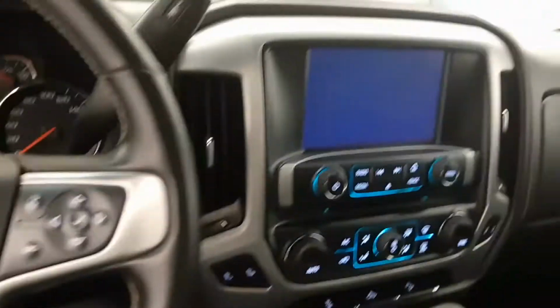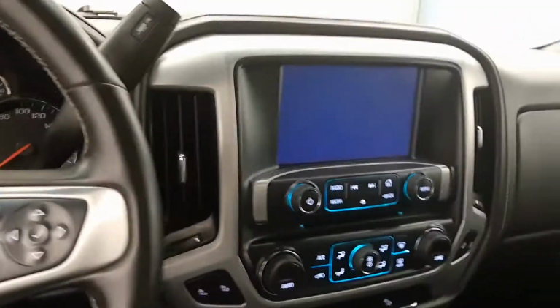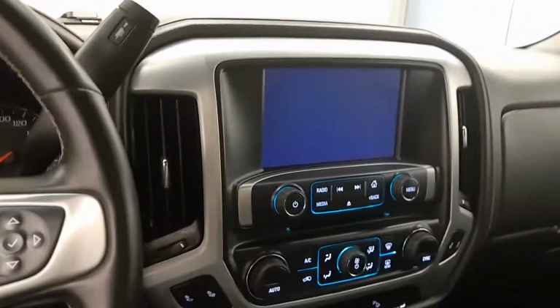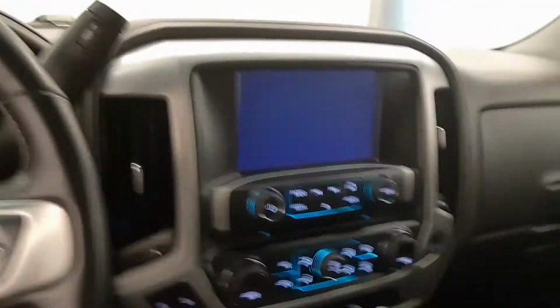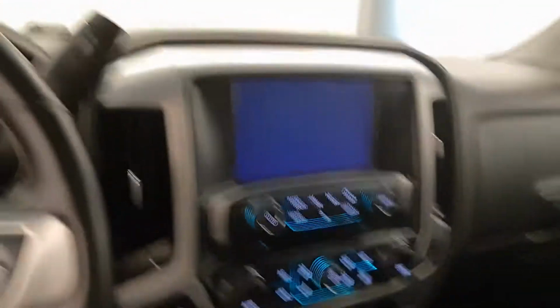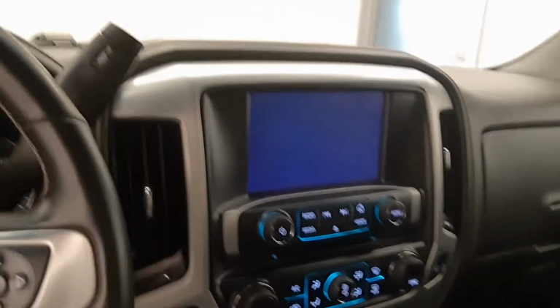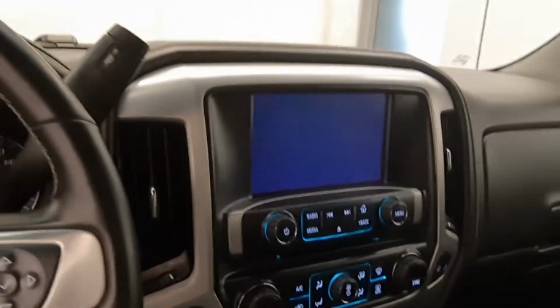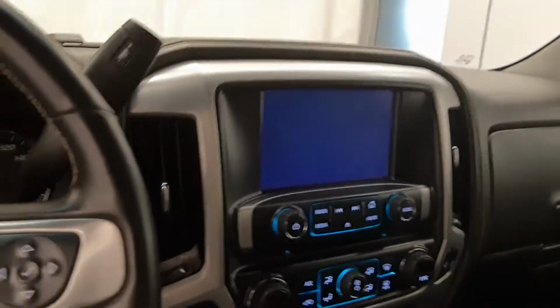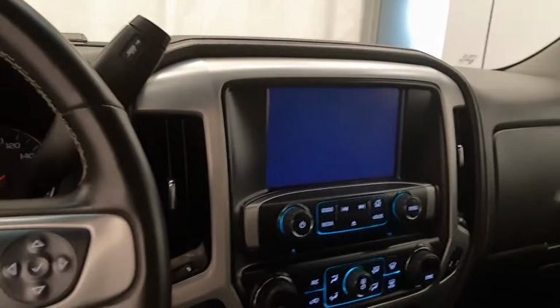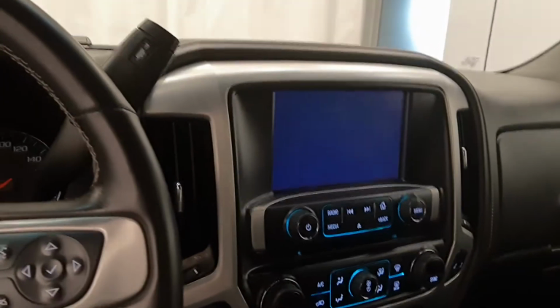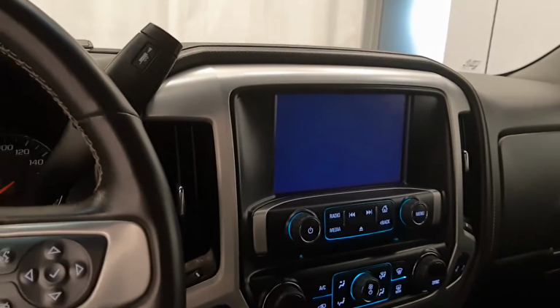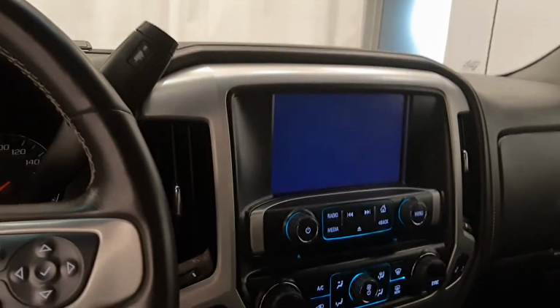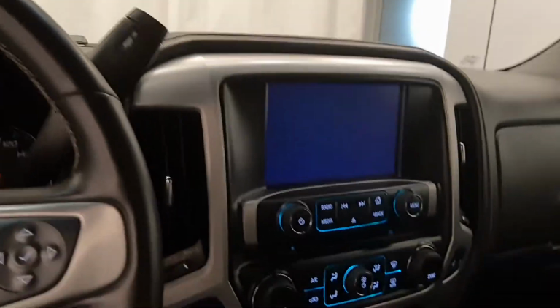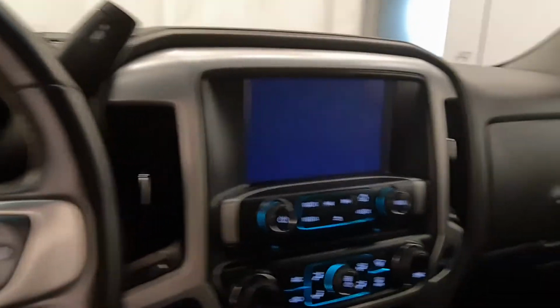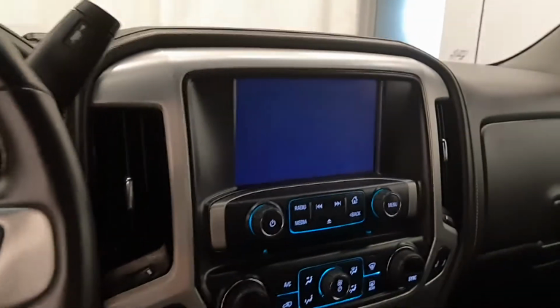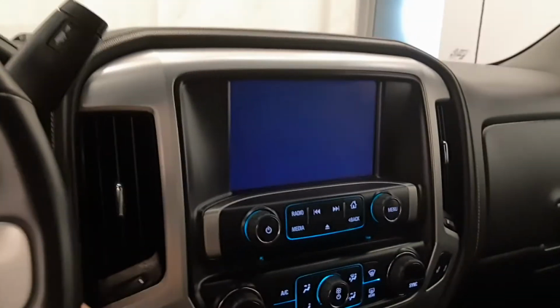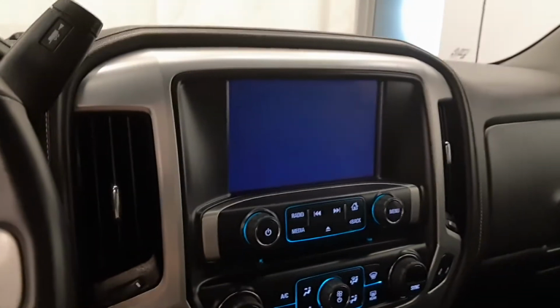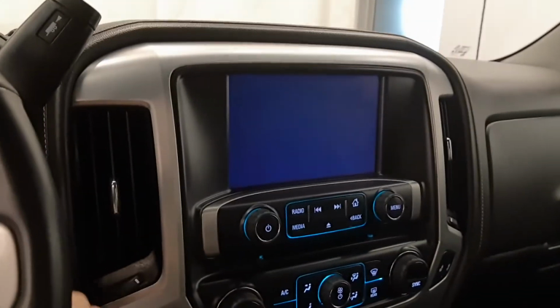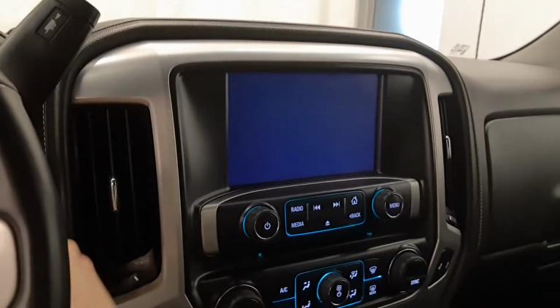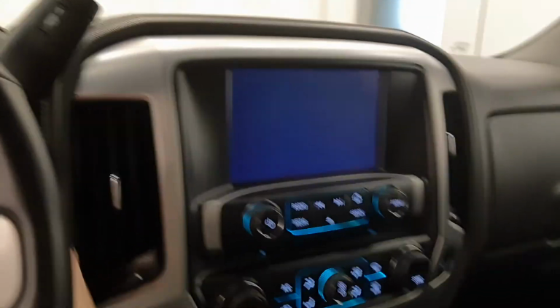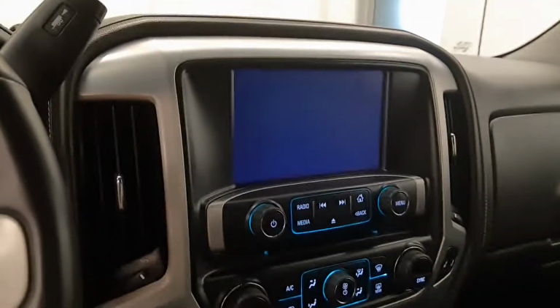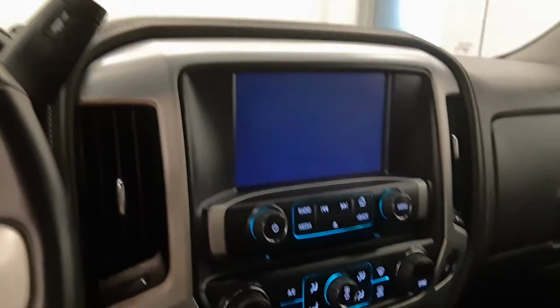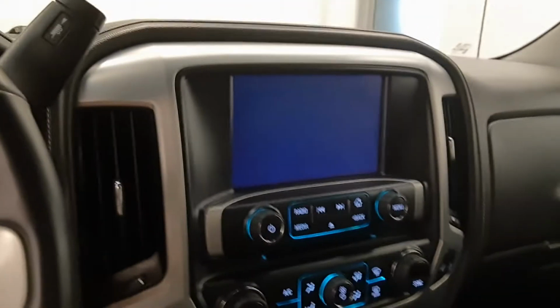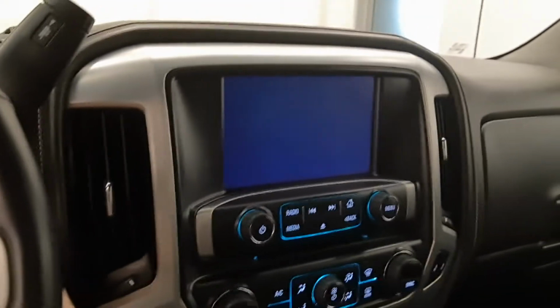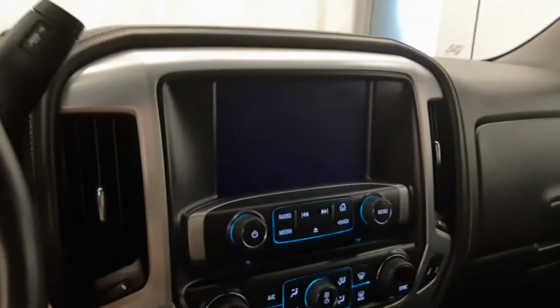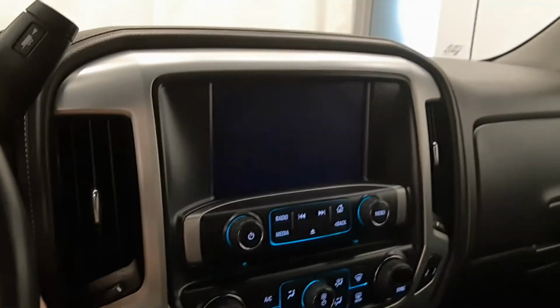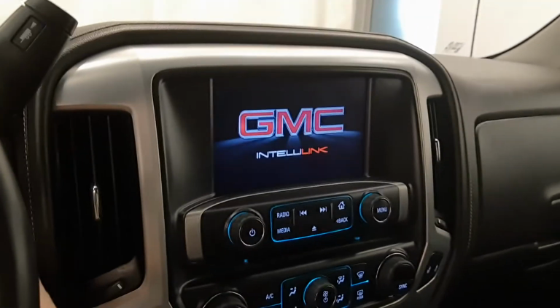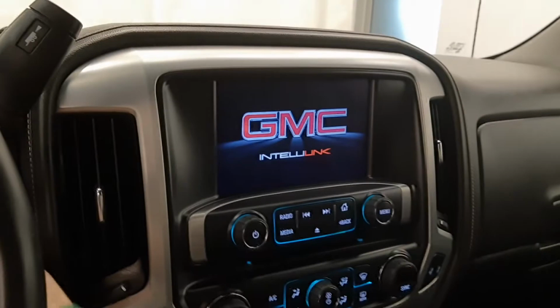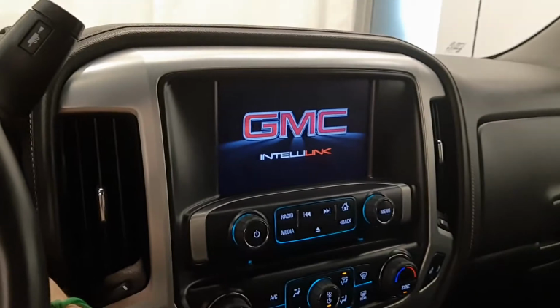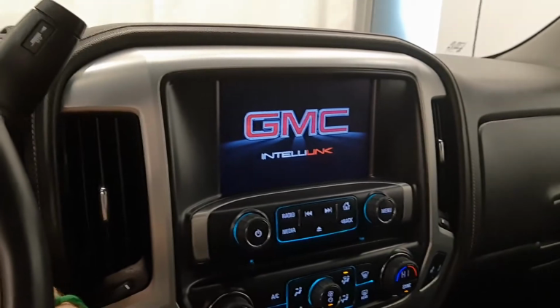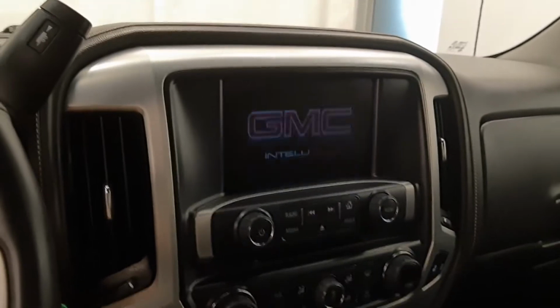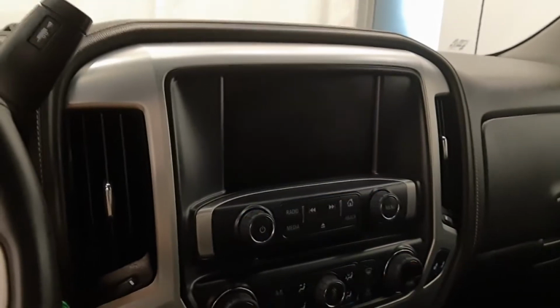Let's give it a start up. 5.3 liter Vortec.